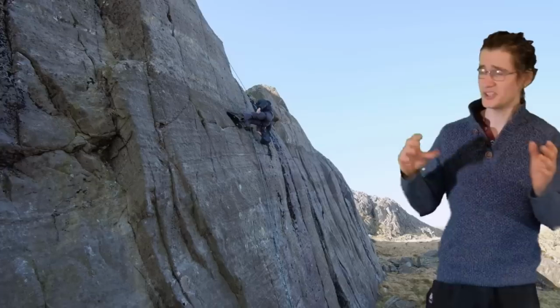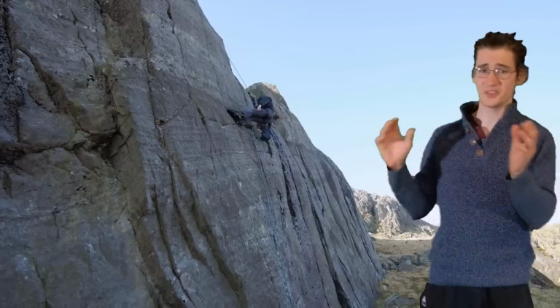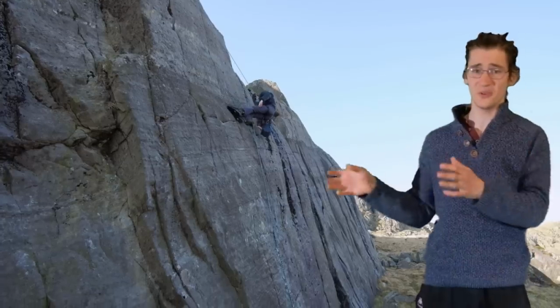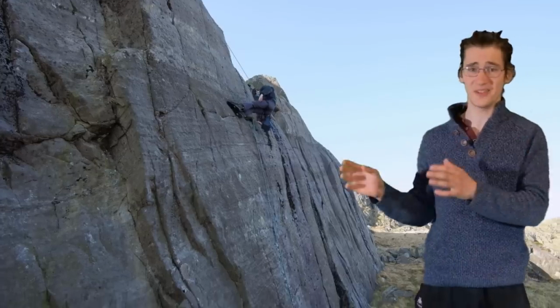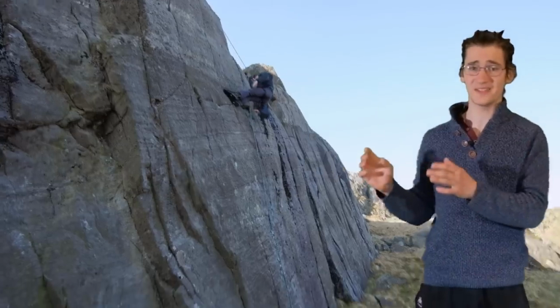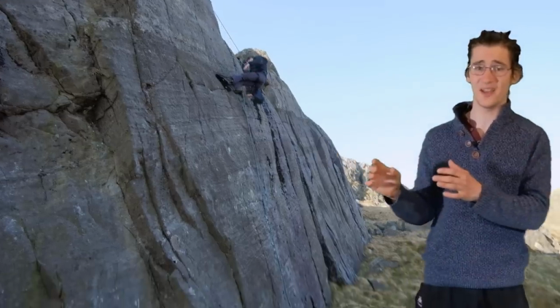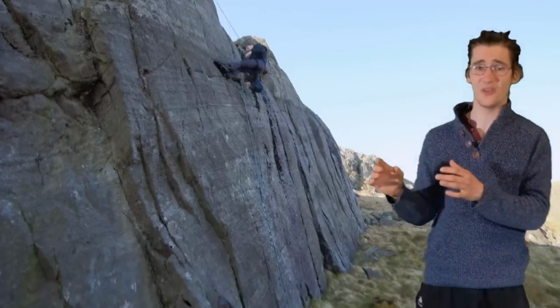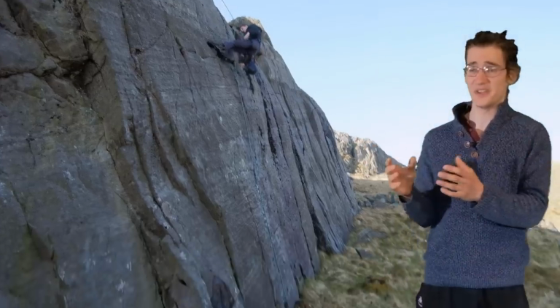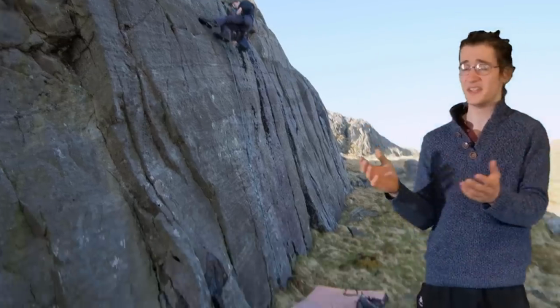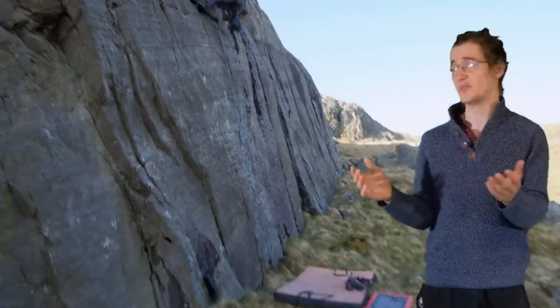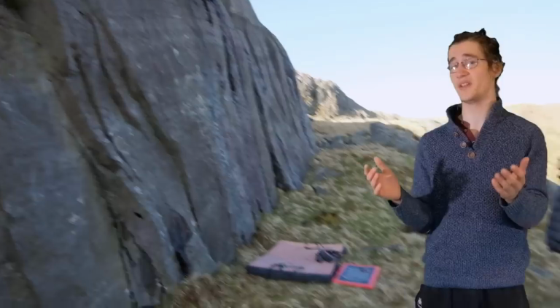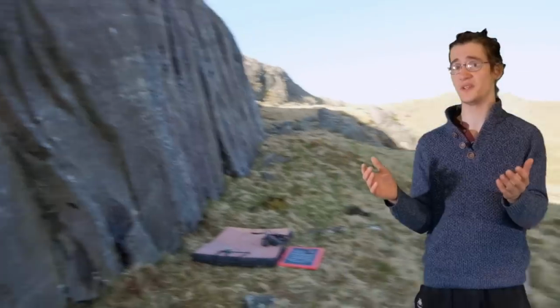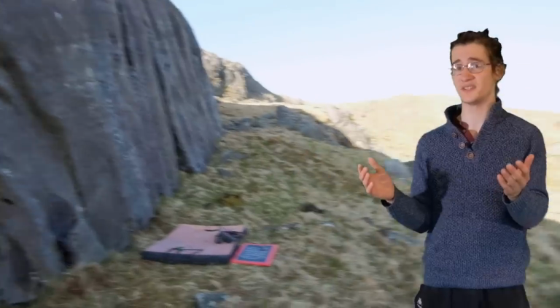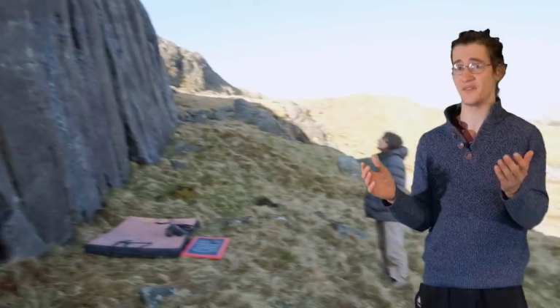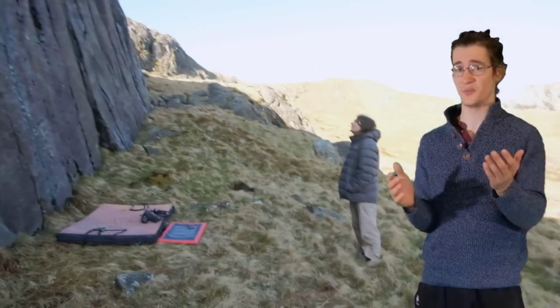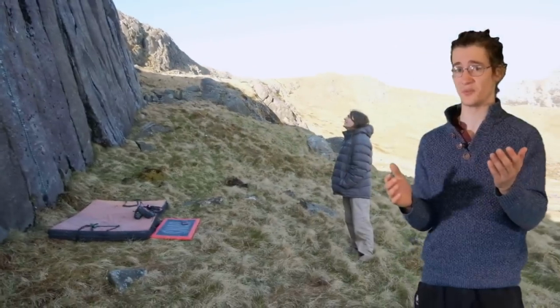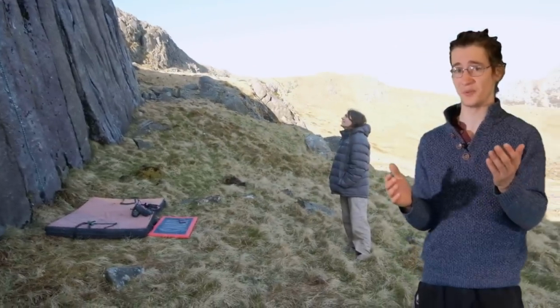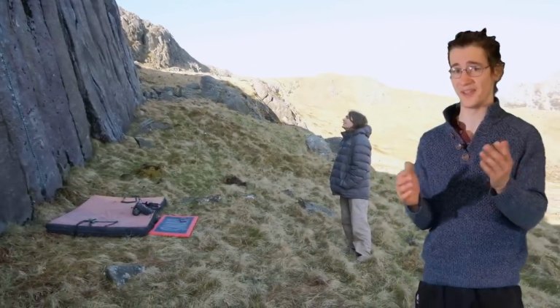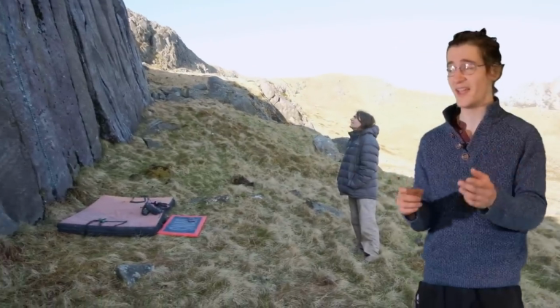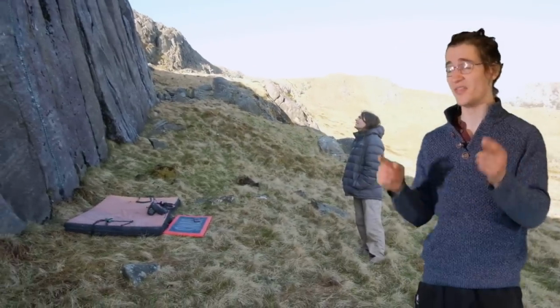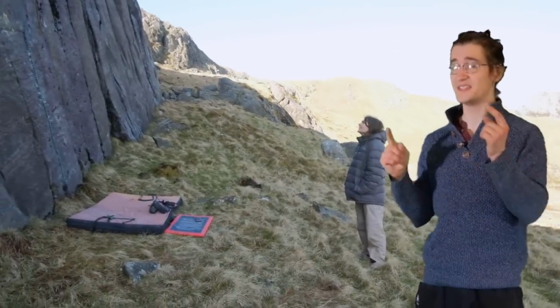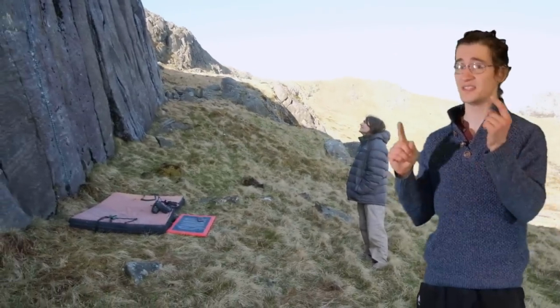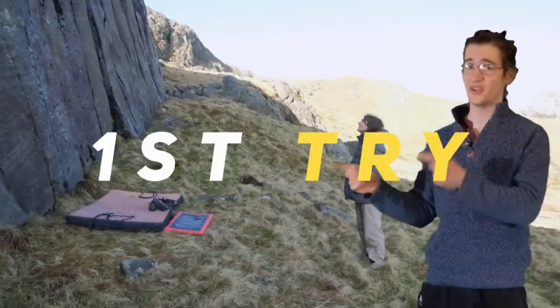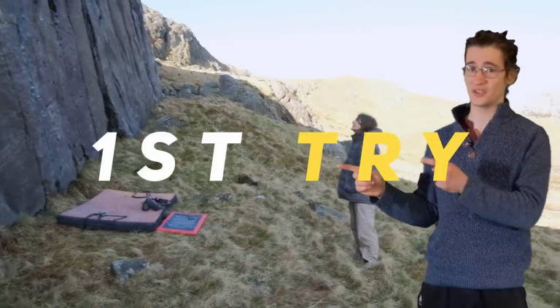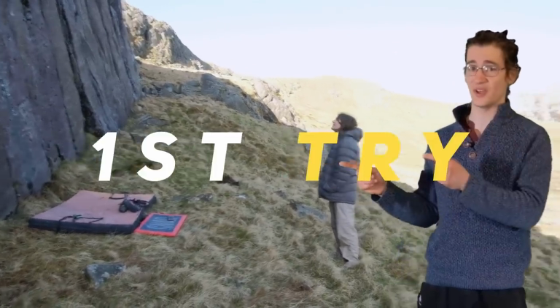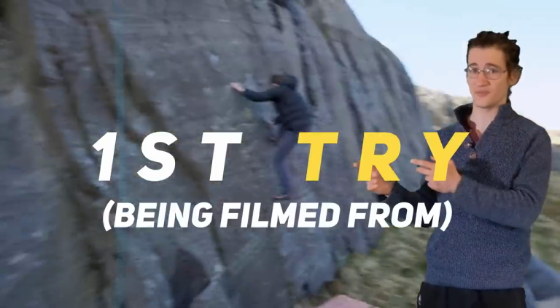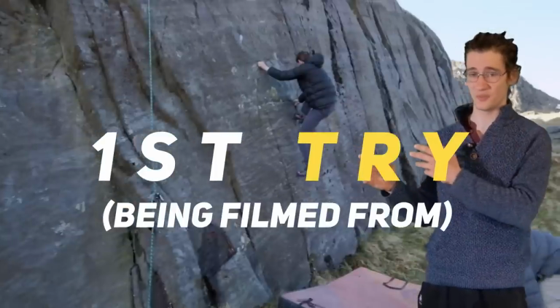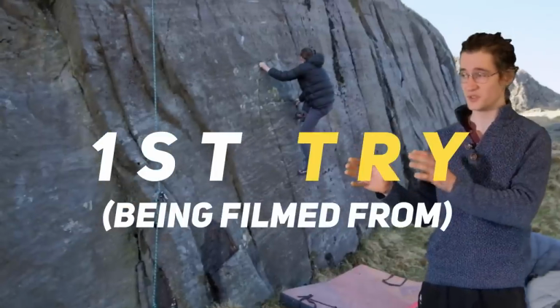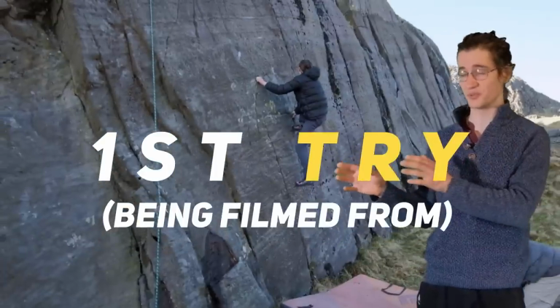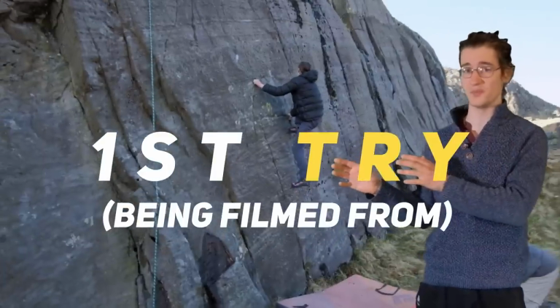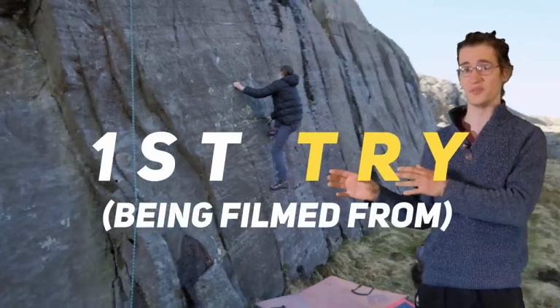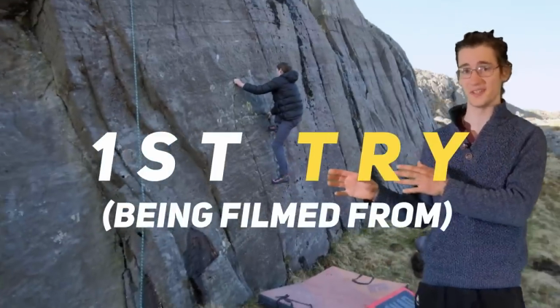Oshan was so keen to get on that he didn't even wait for me to start filming properly. And this is his first try from two or three moves in.